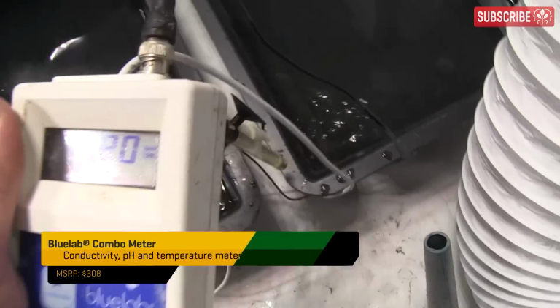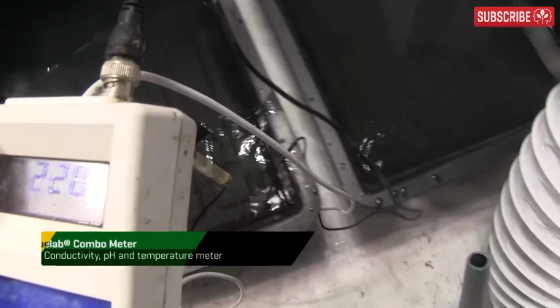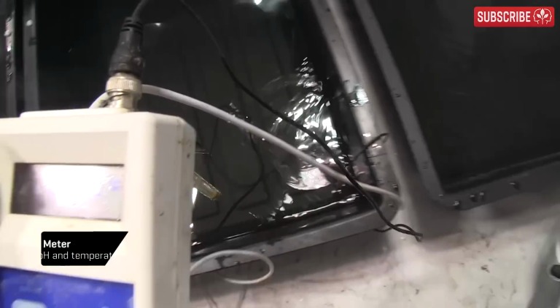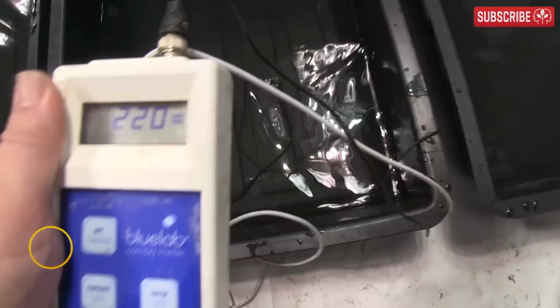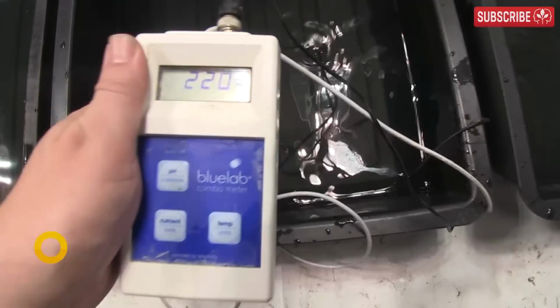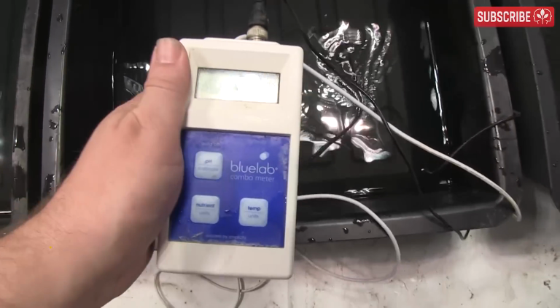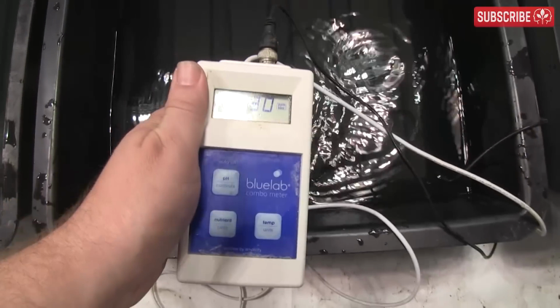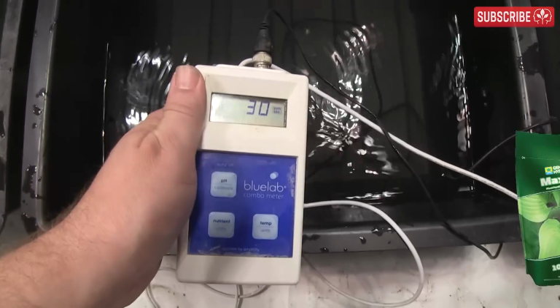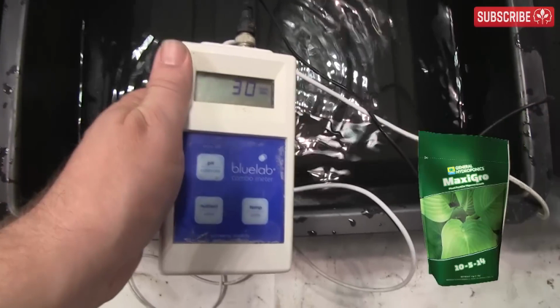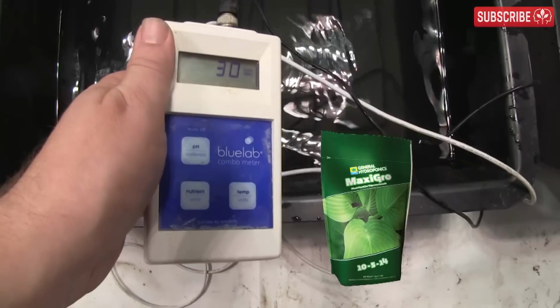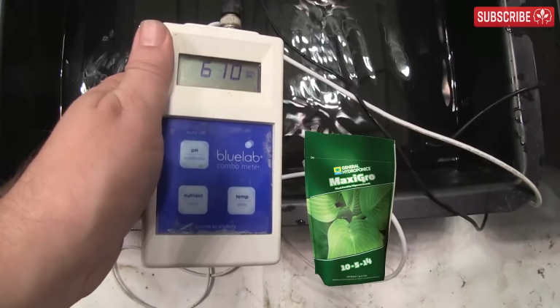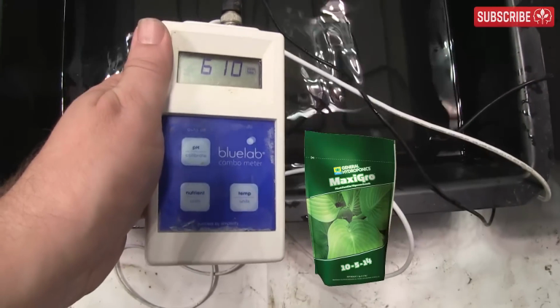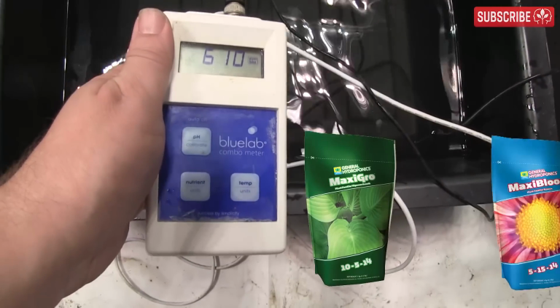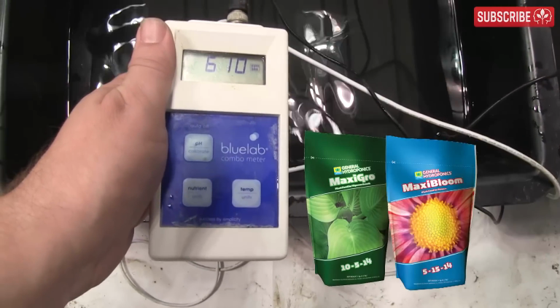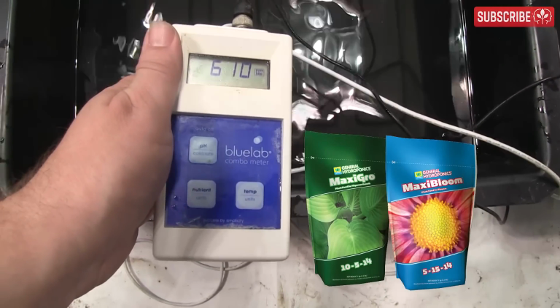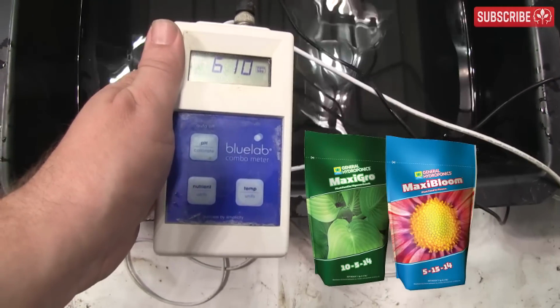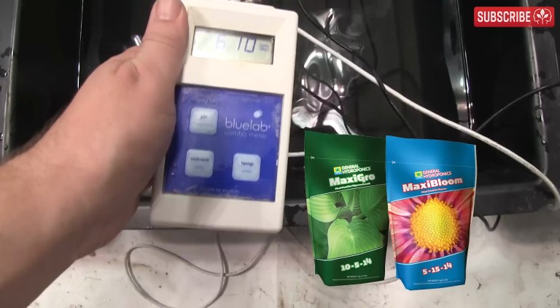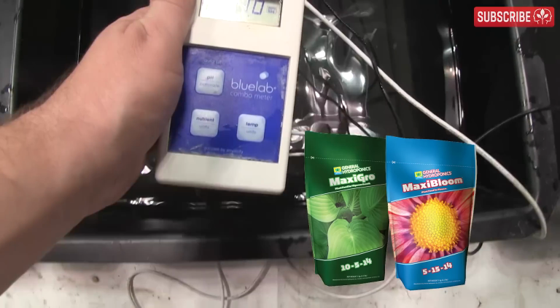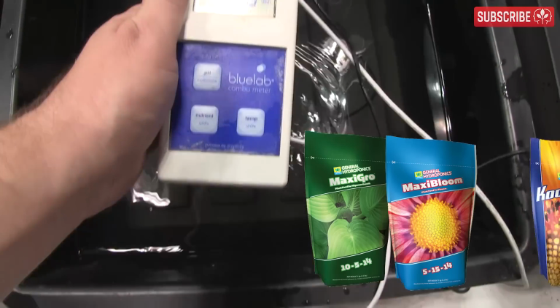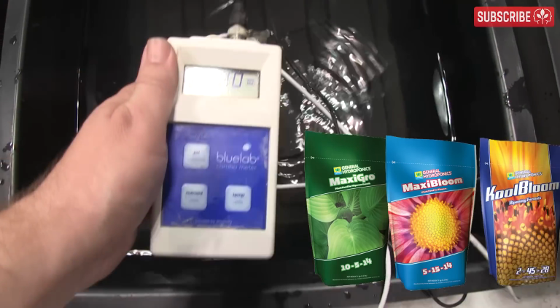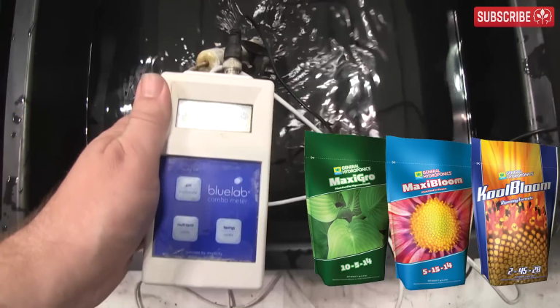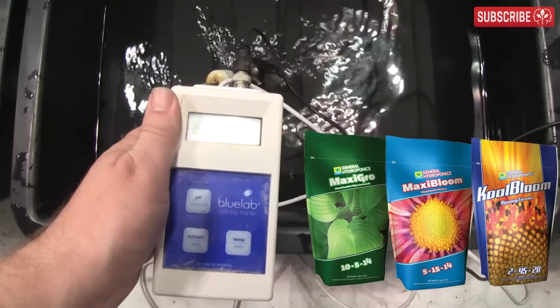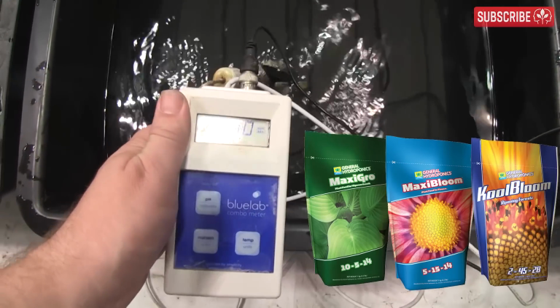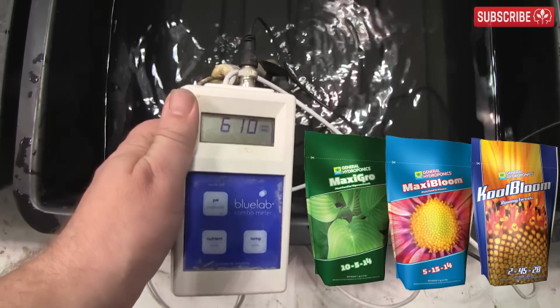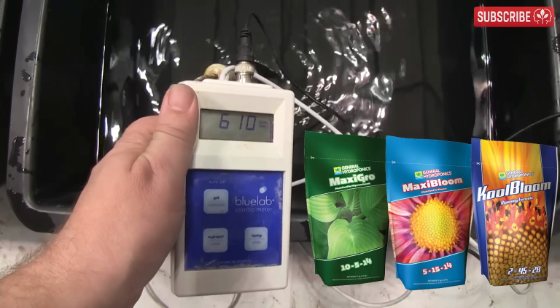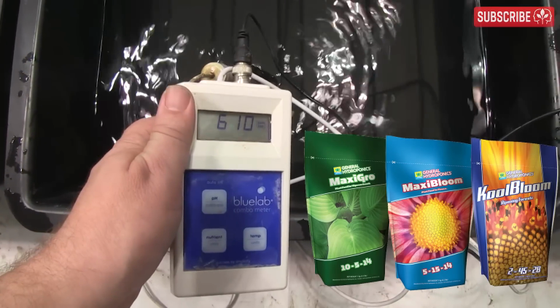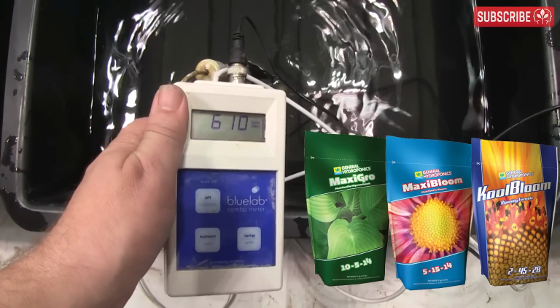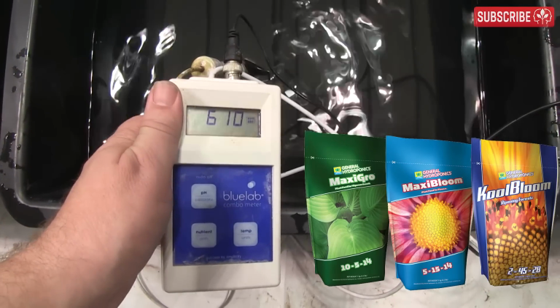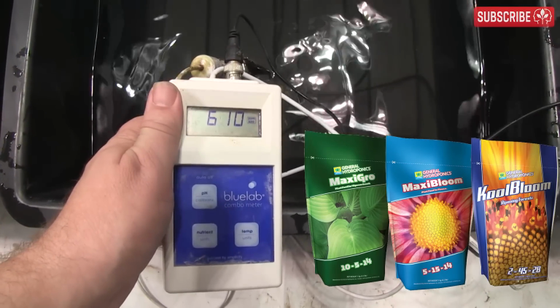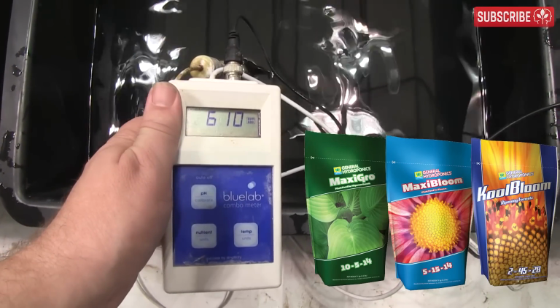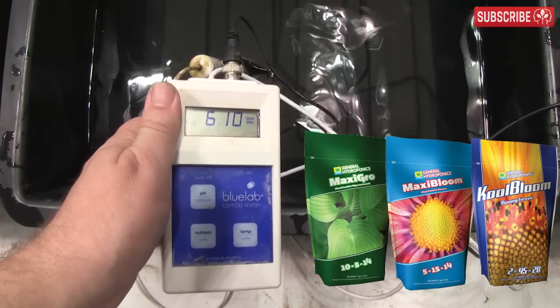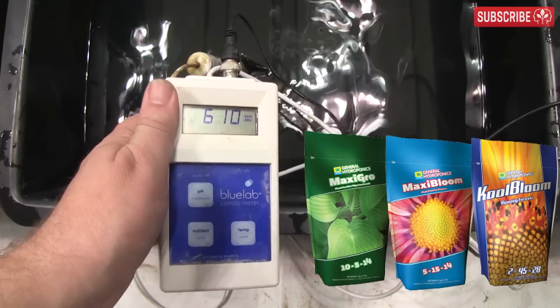Speaking of which, if you haven't yet discovered MaxiGrow, MaxiBloom, and CoolBloom by General Hydroponics, then you're missing a trick.